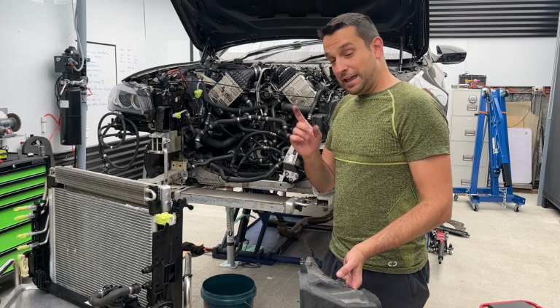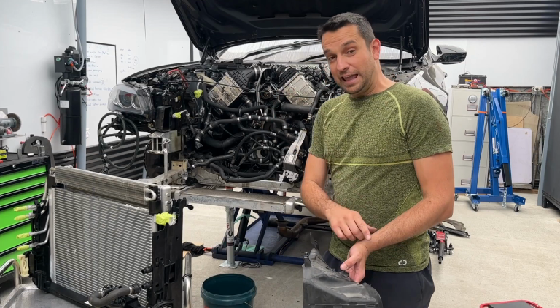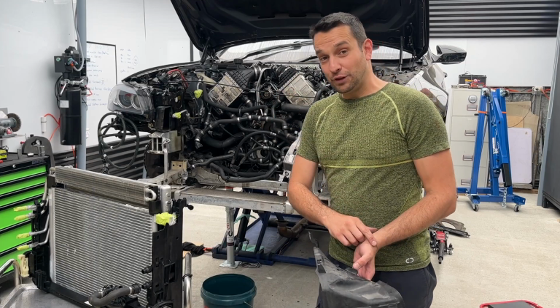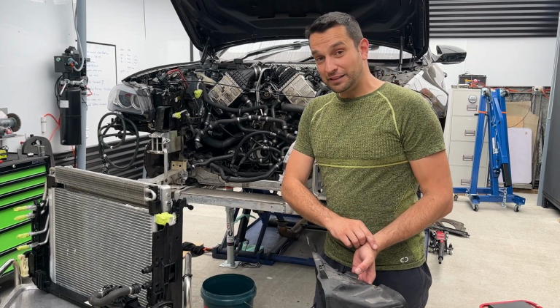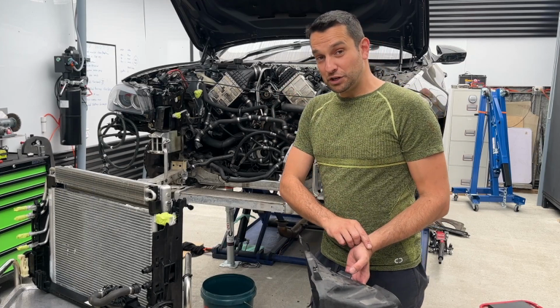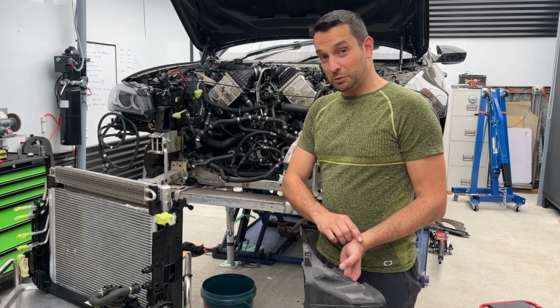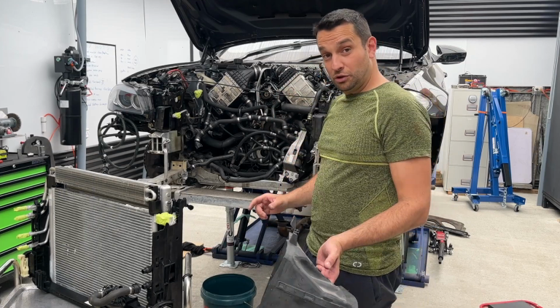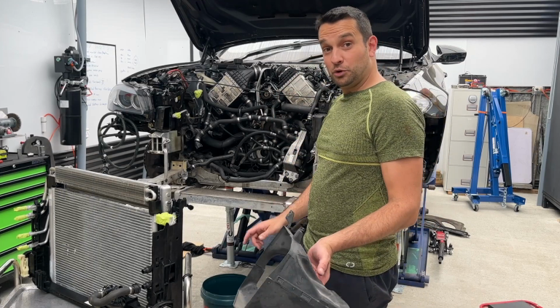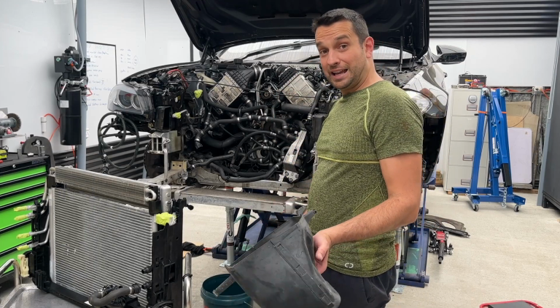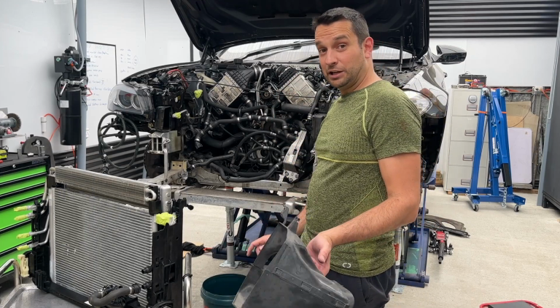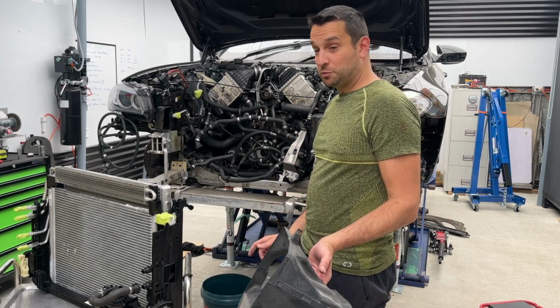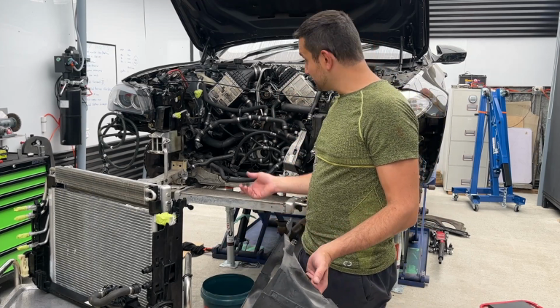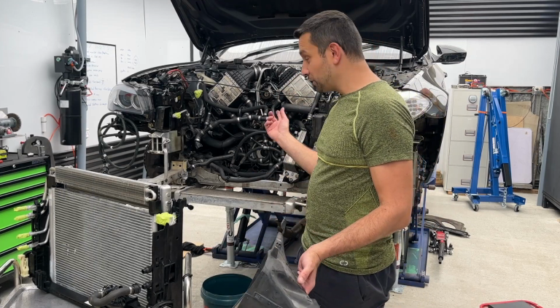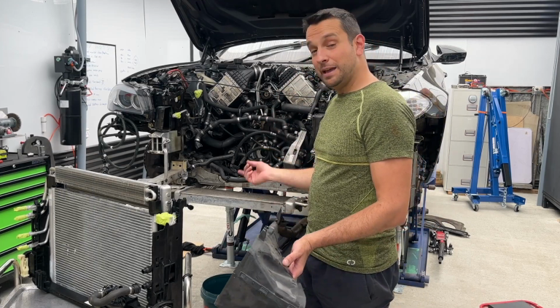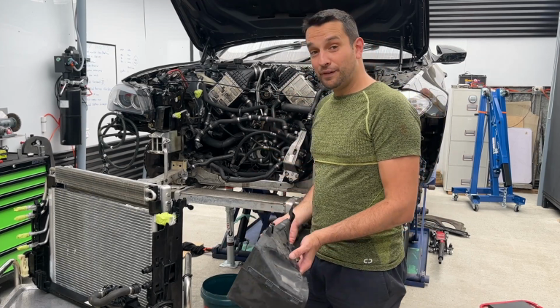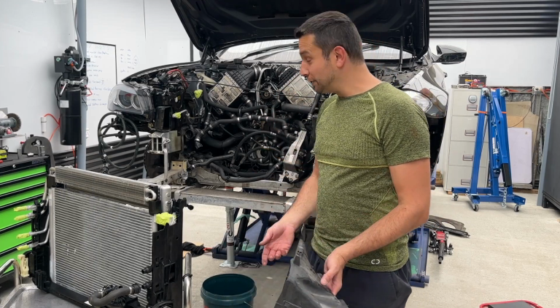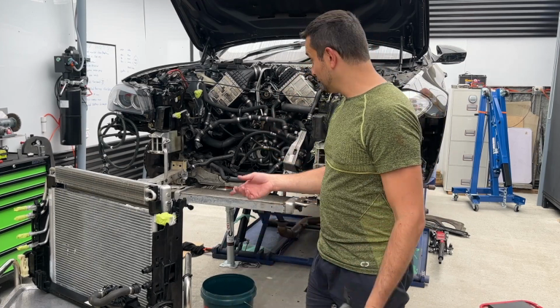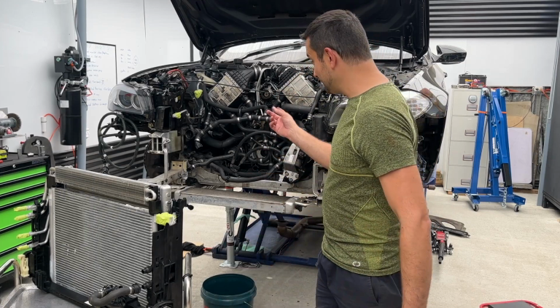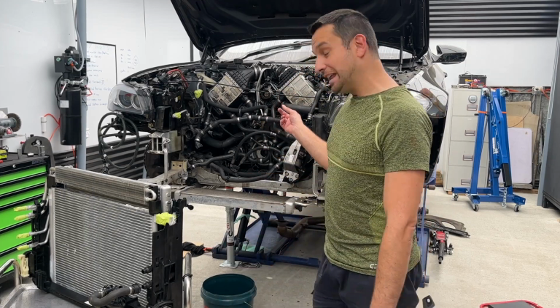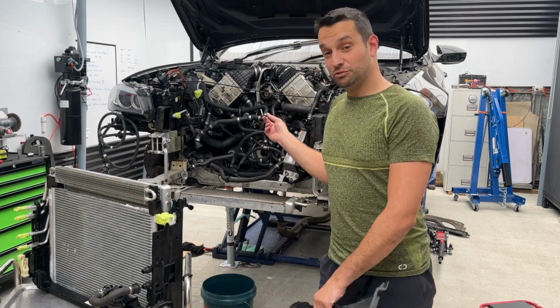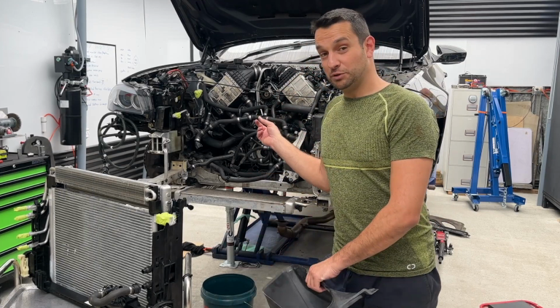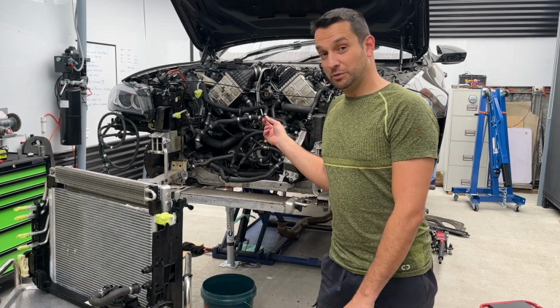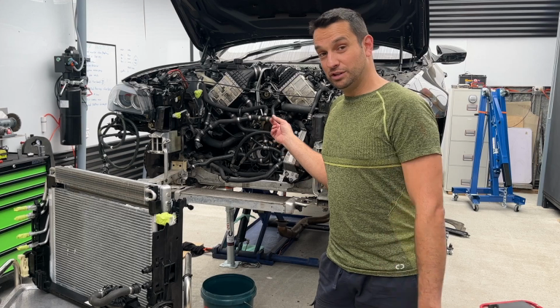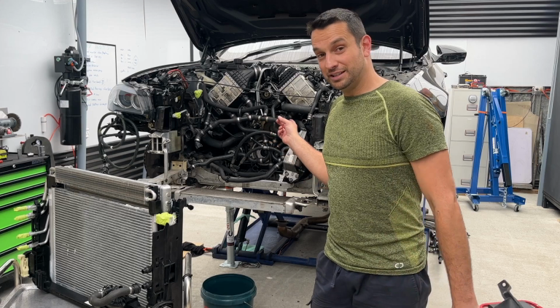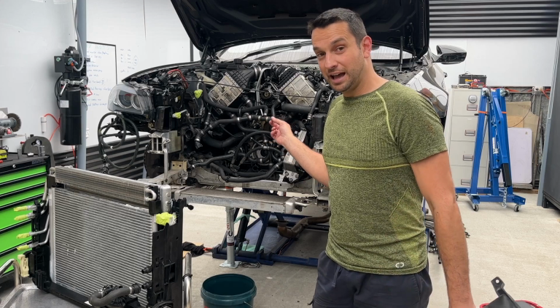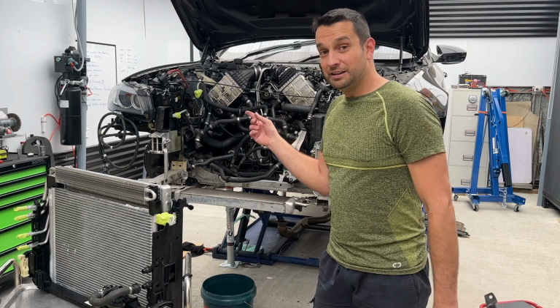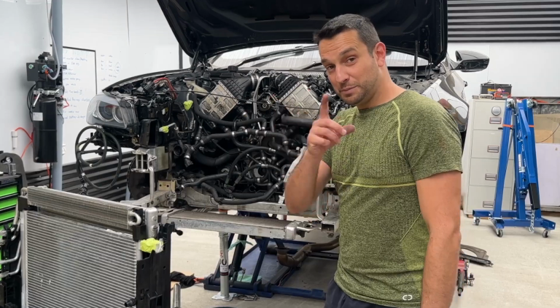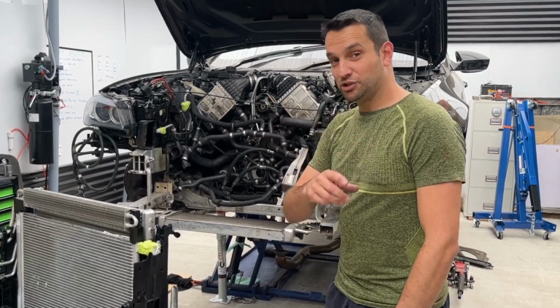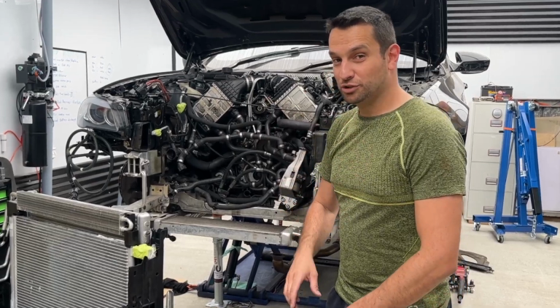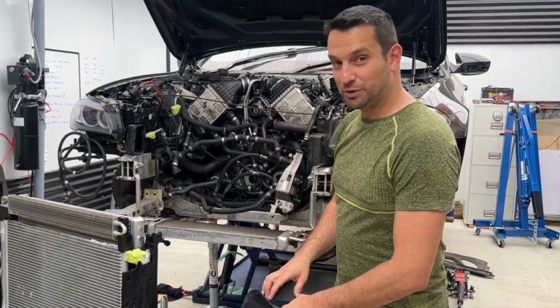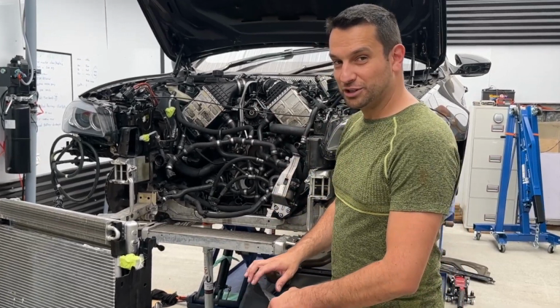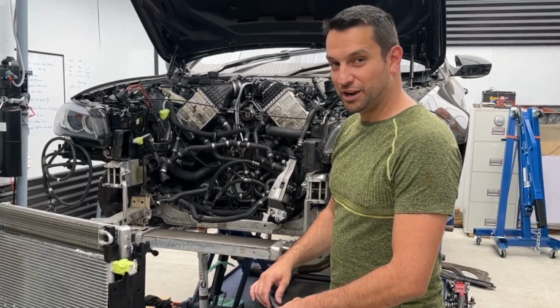If you liked the video and want to know more technical aspects about the M5, including the engine review we're doing on this car, make sure you subscribe to the channel.